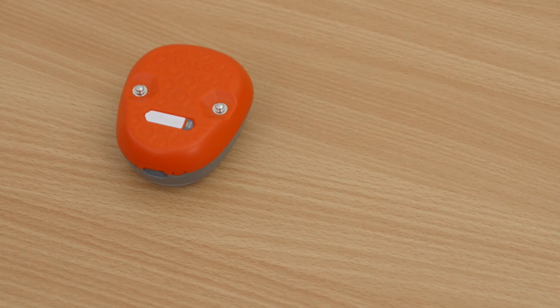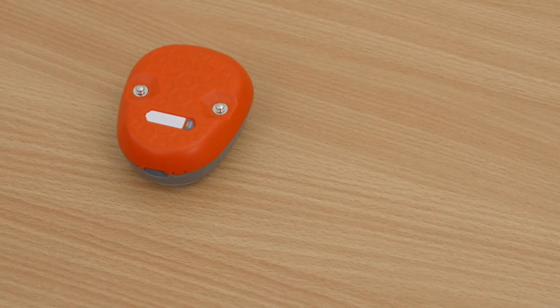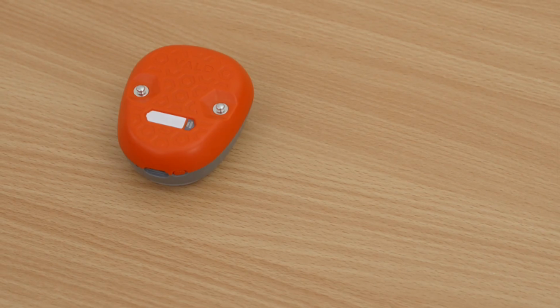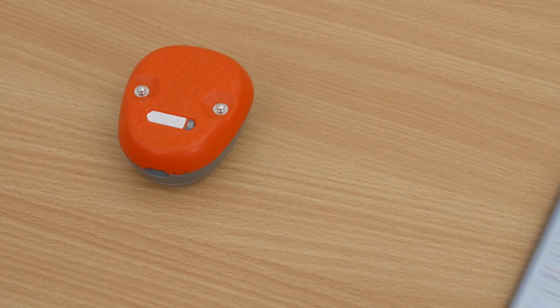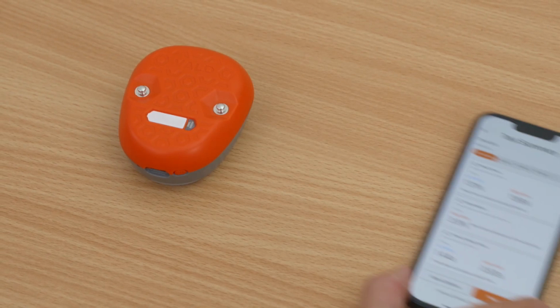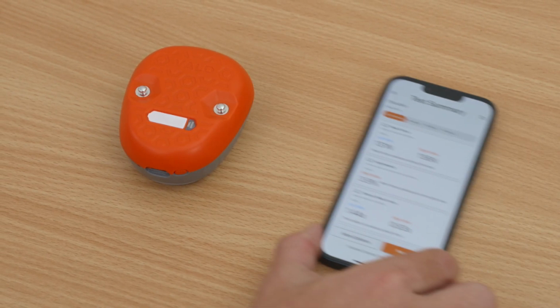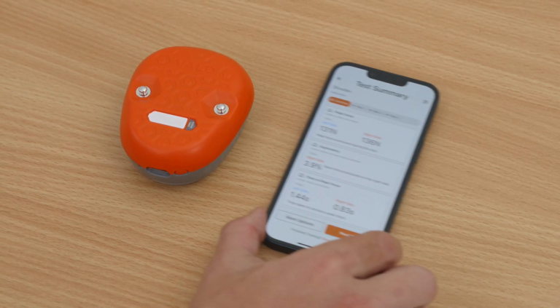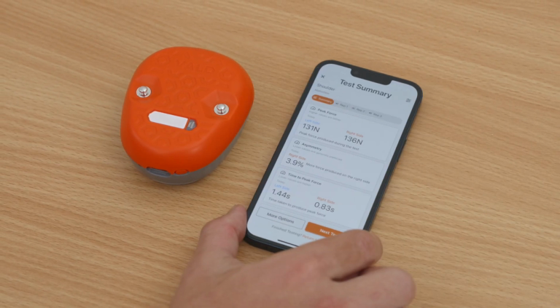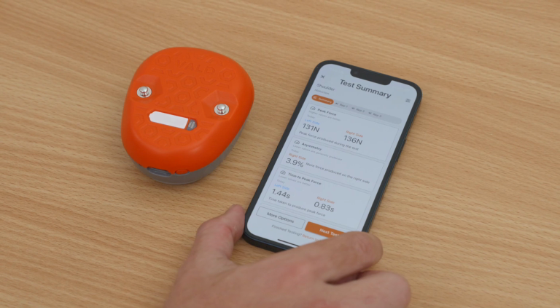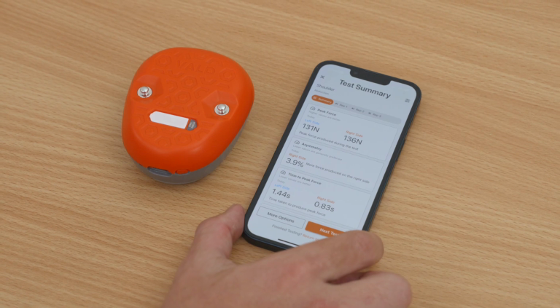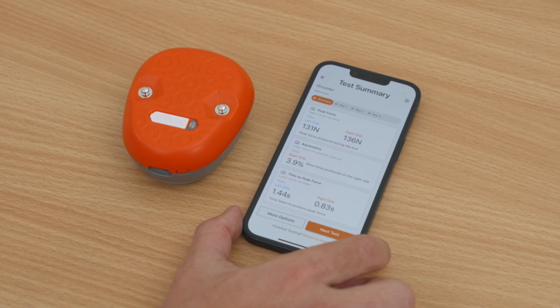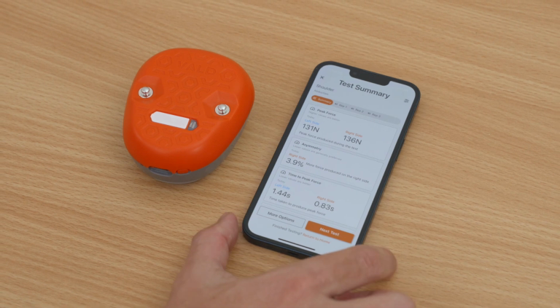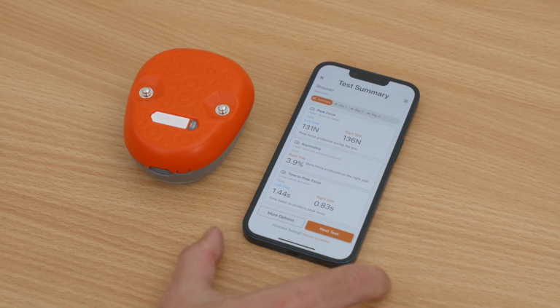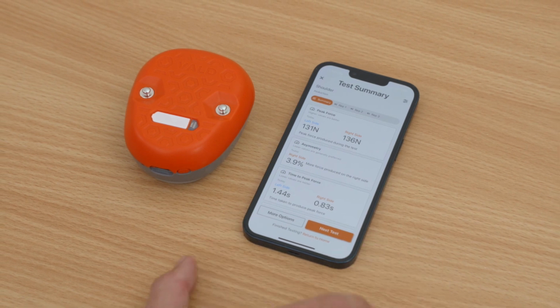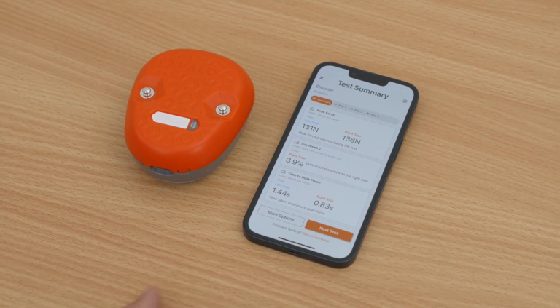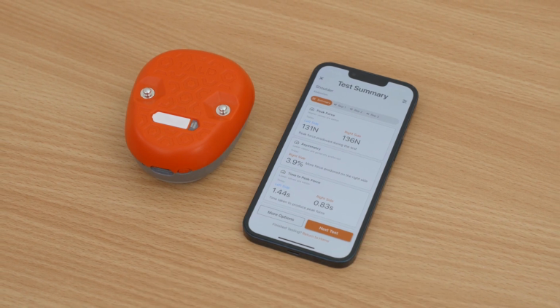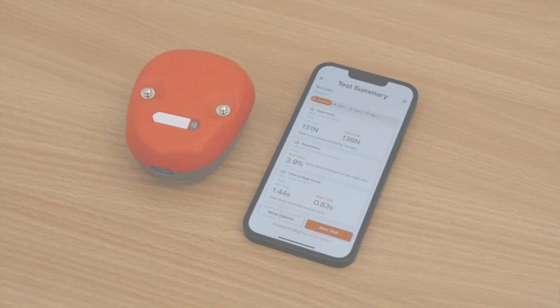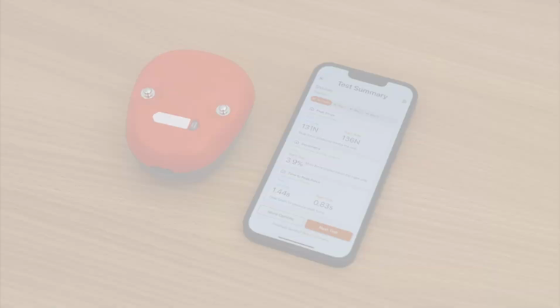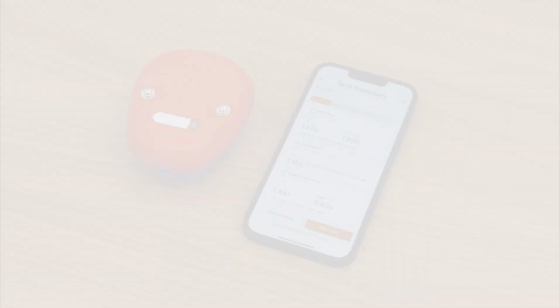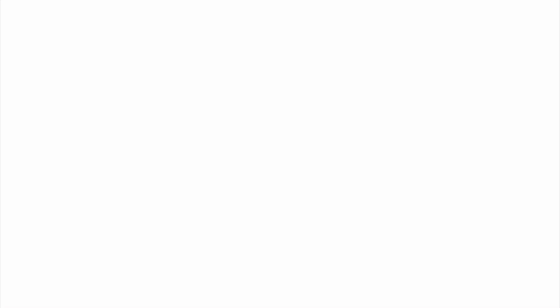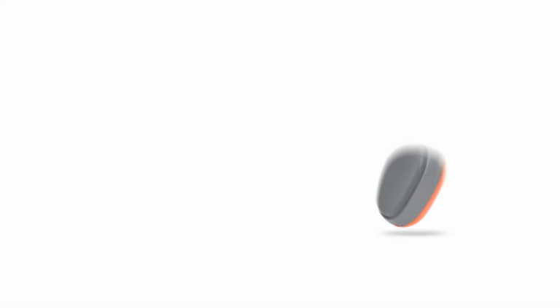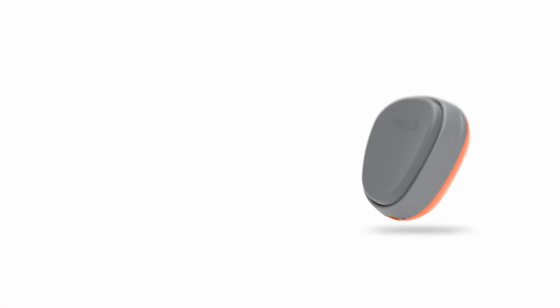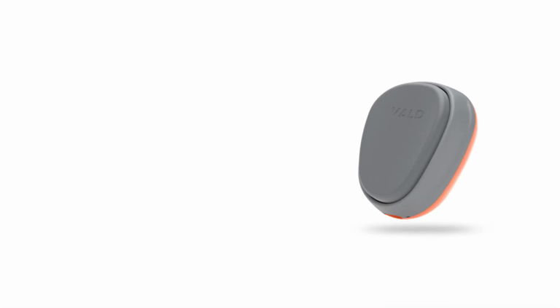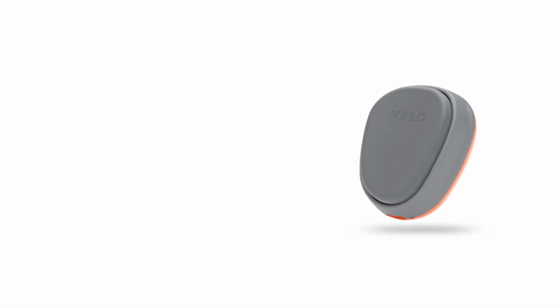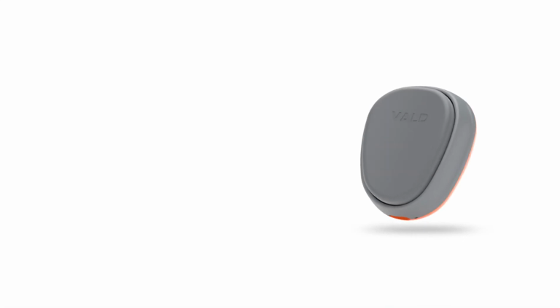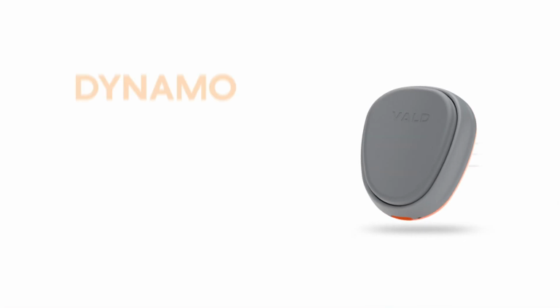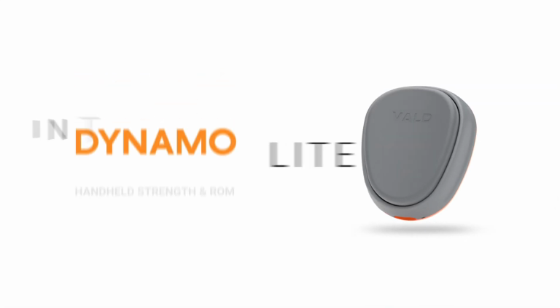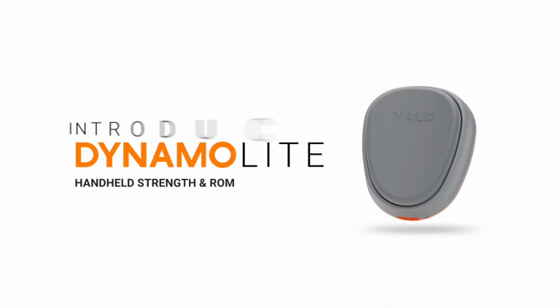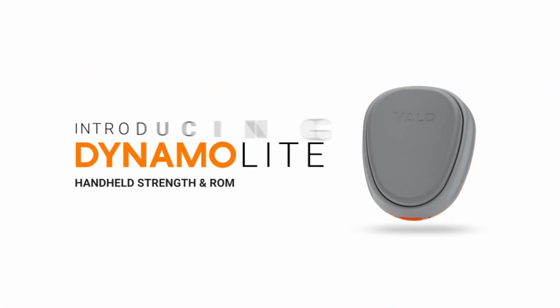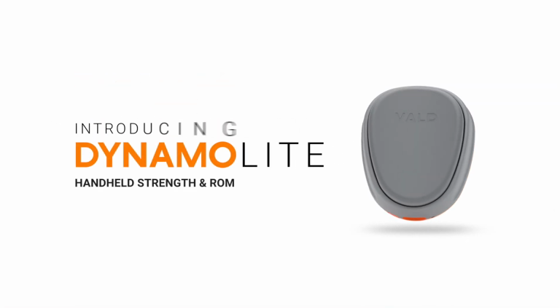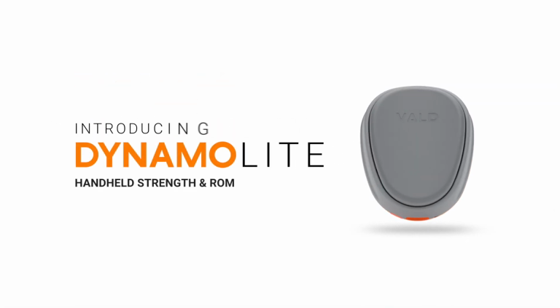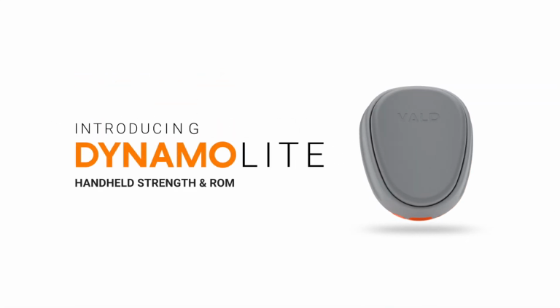Now you are ready to get started with your Dynamo Lite. The future just got a lot smaller.